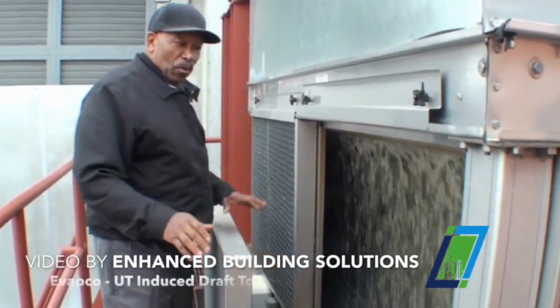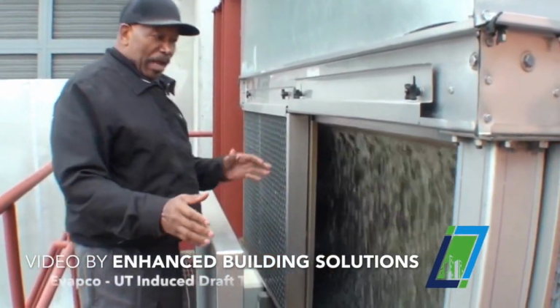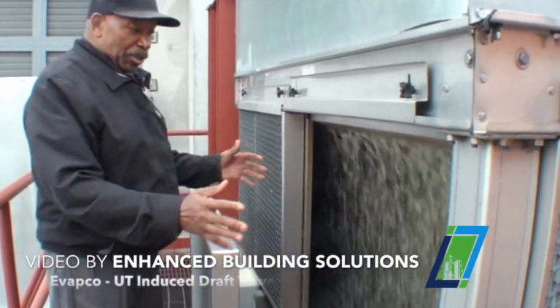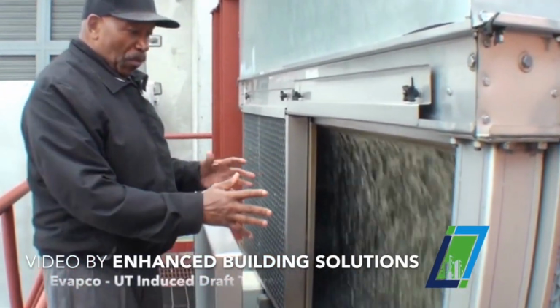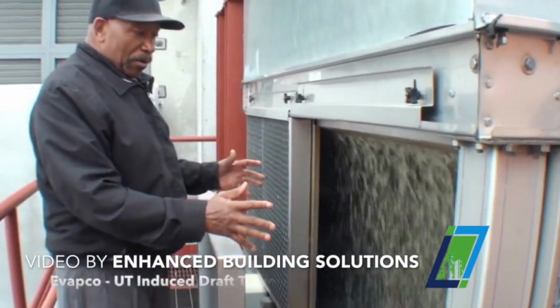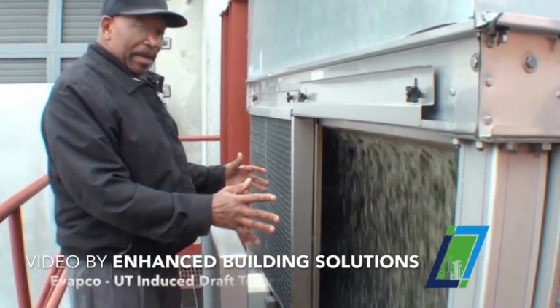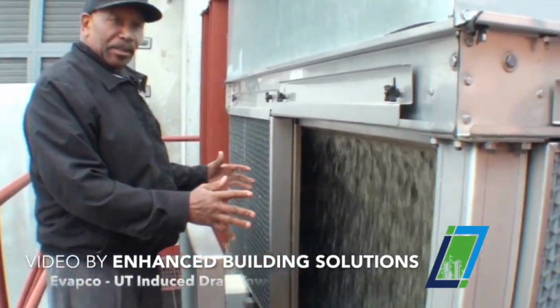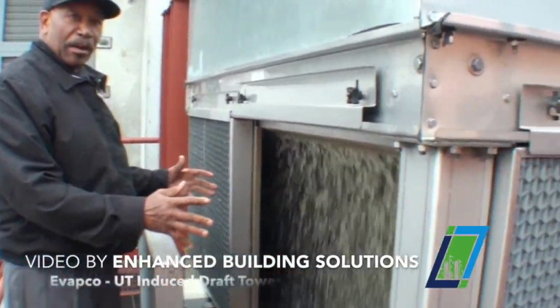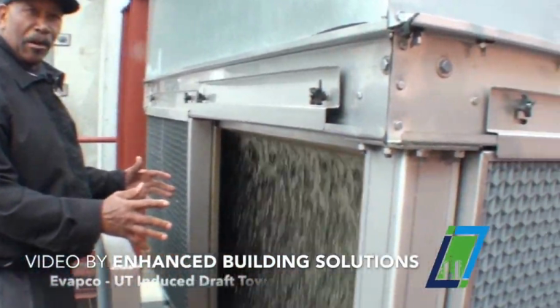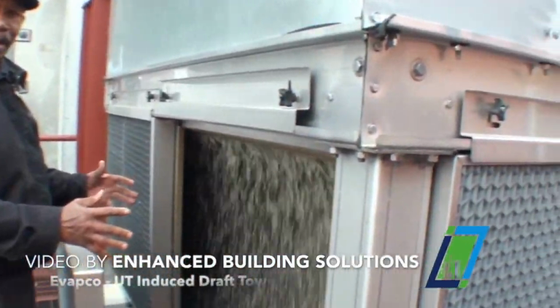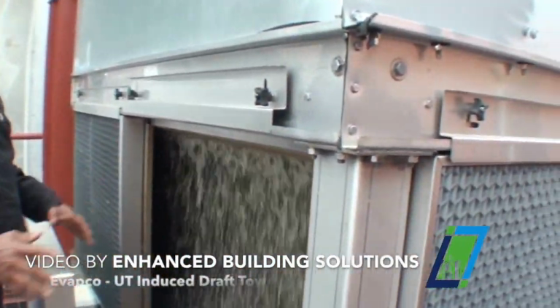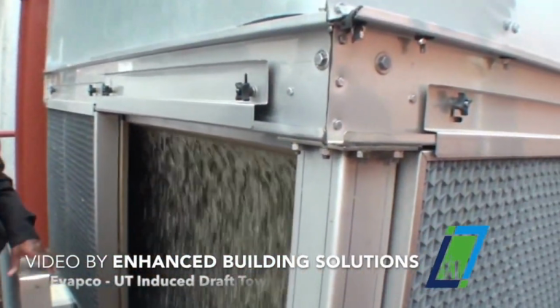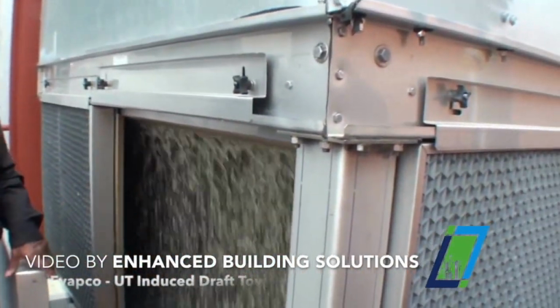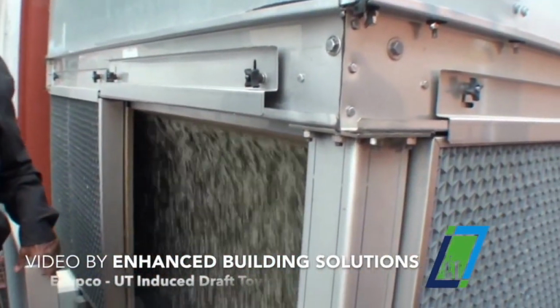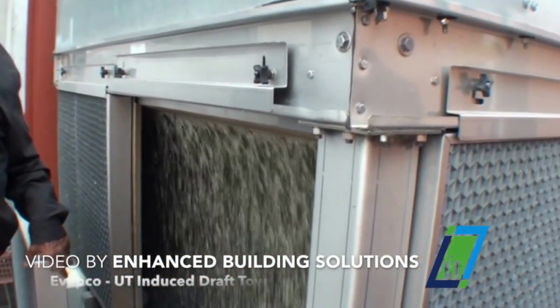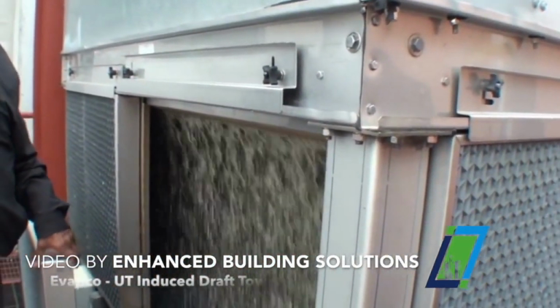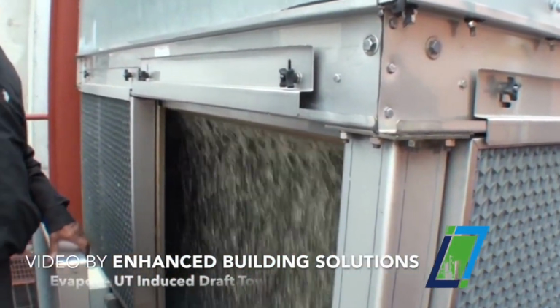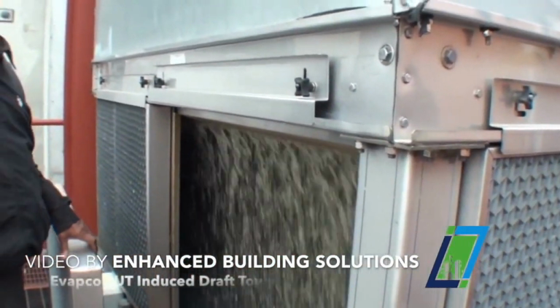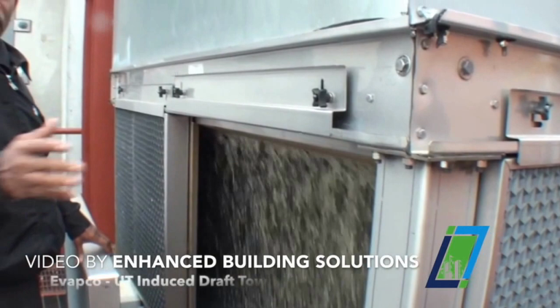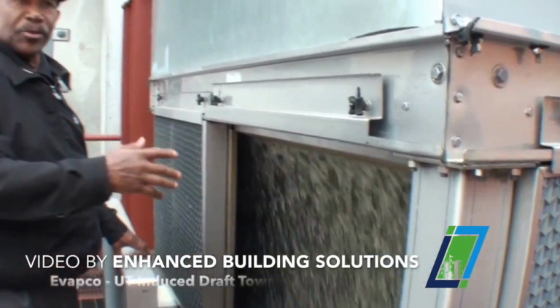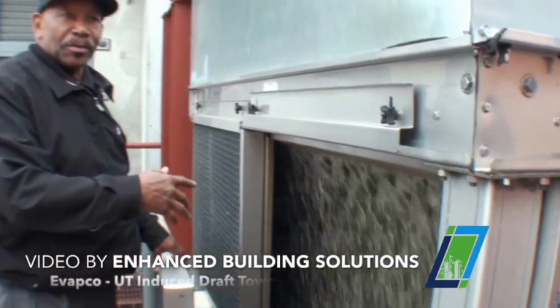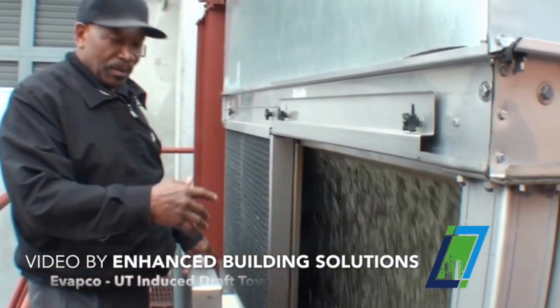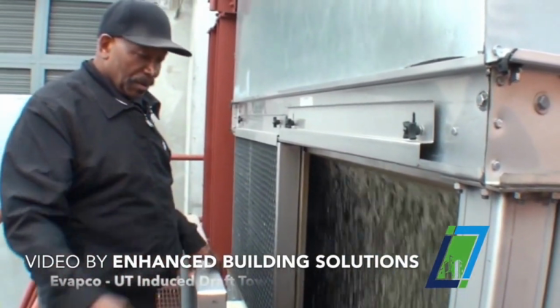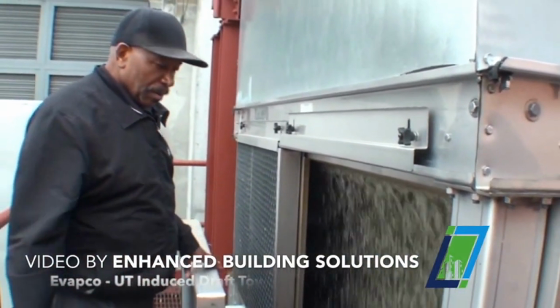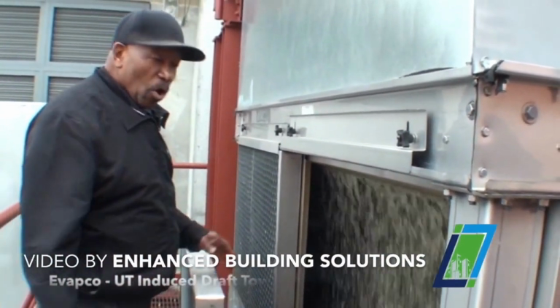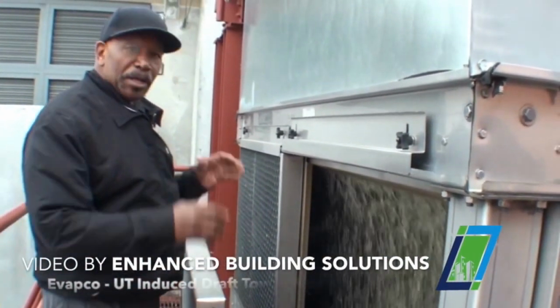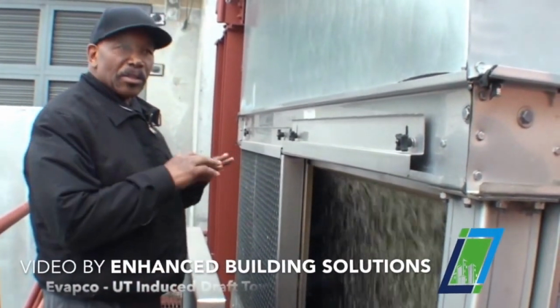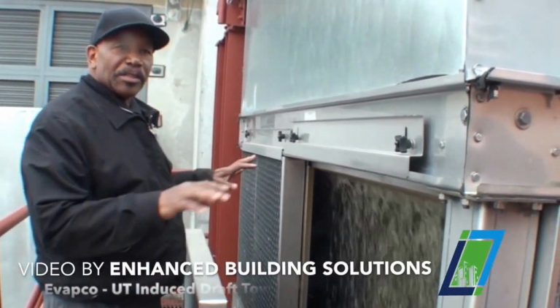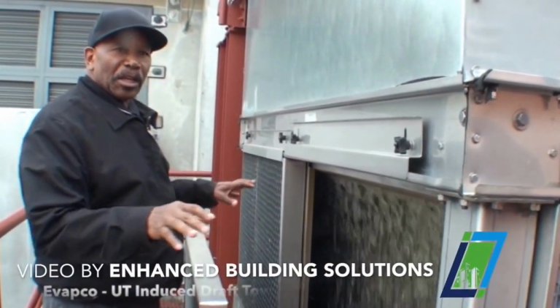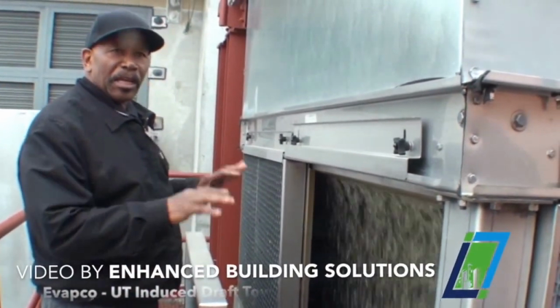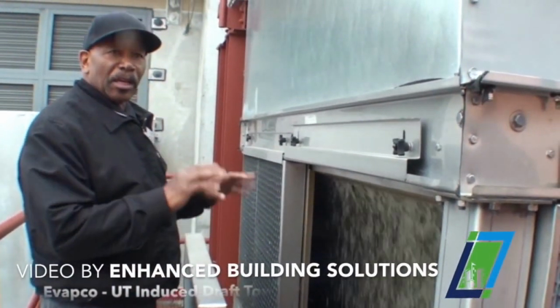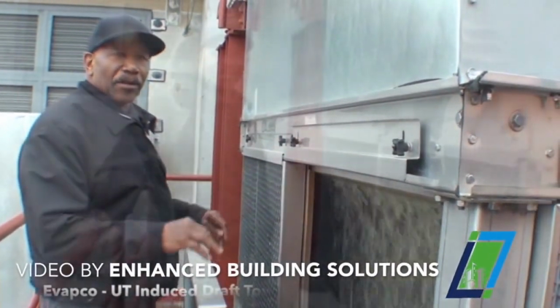Right now the water looks this color because of all the construction going on around you. Normally it's nice, clean, and clear.